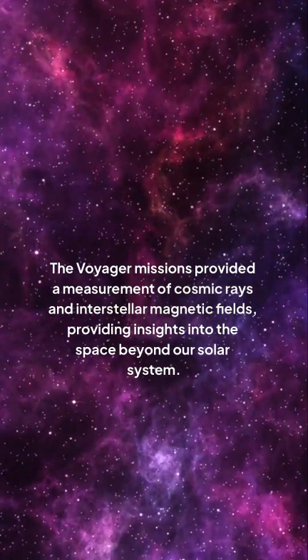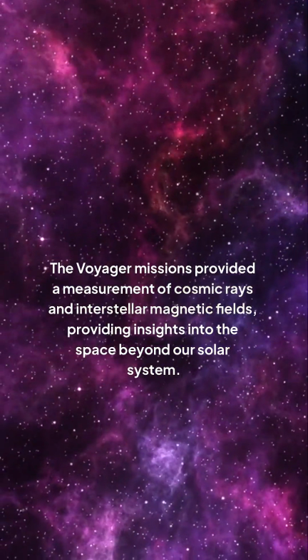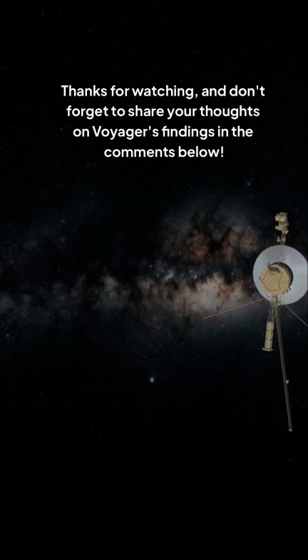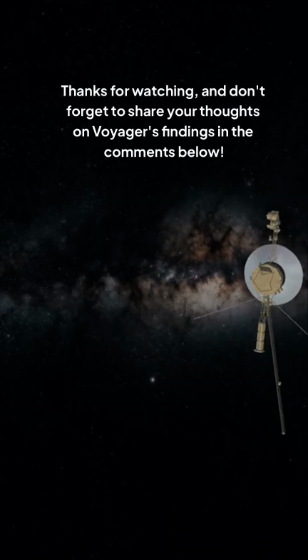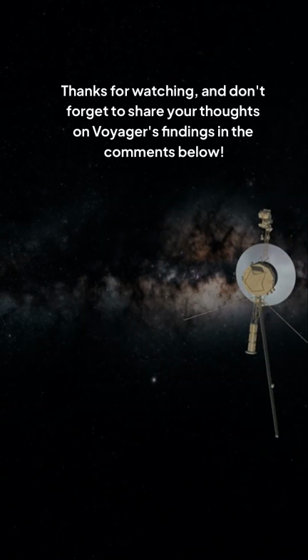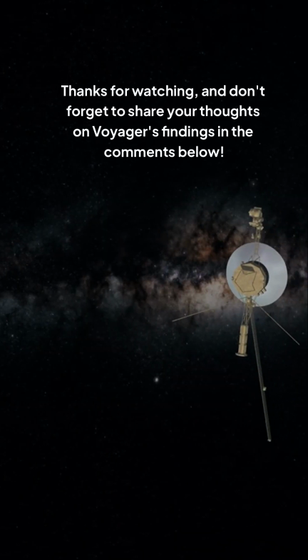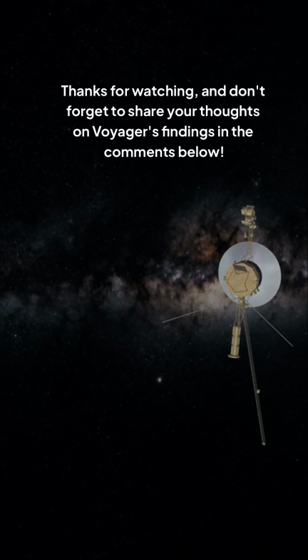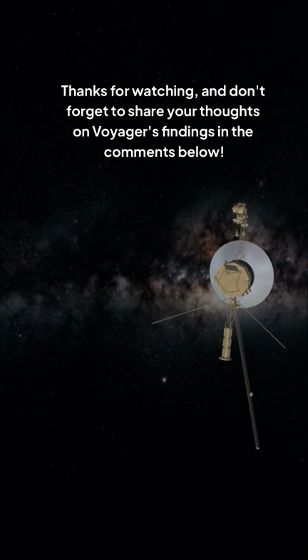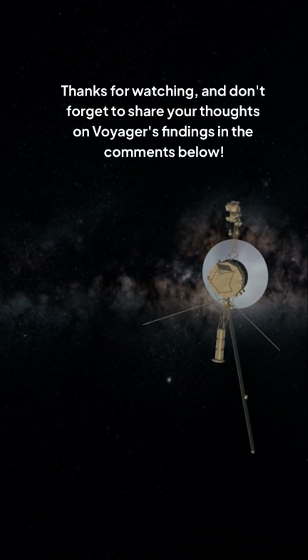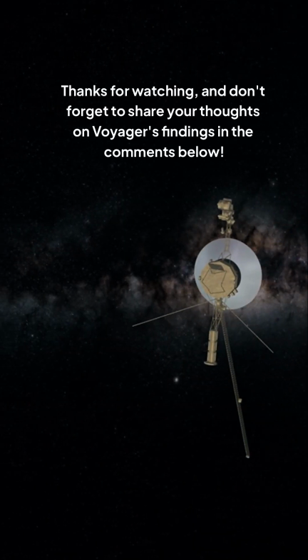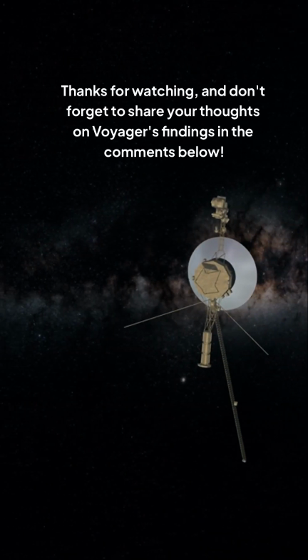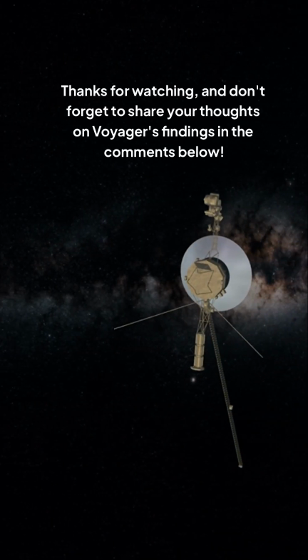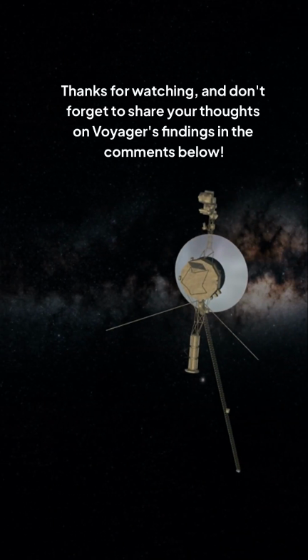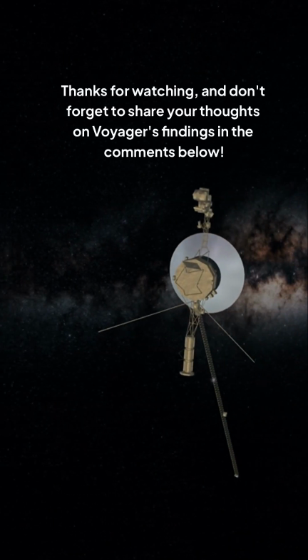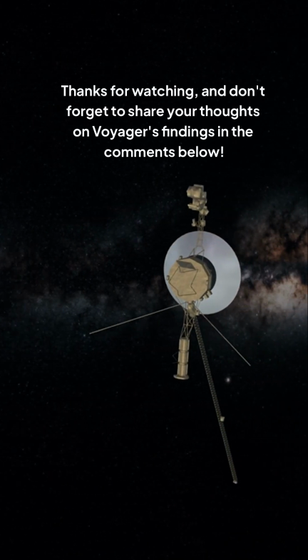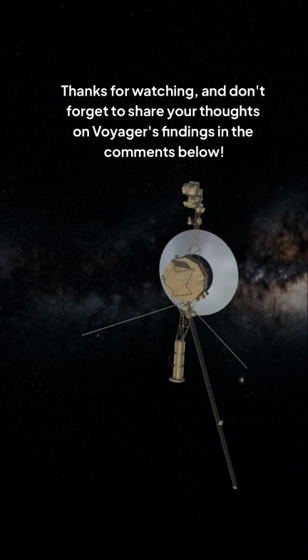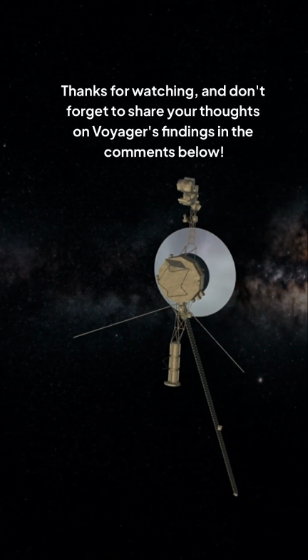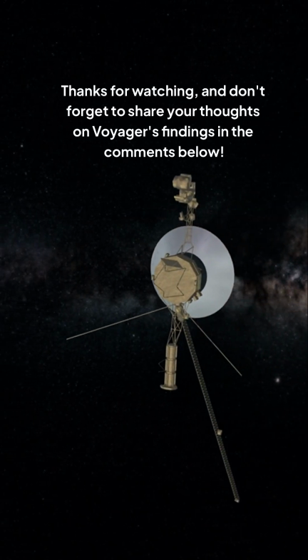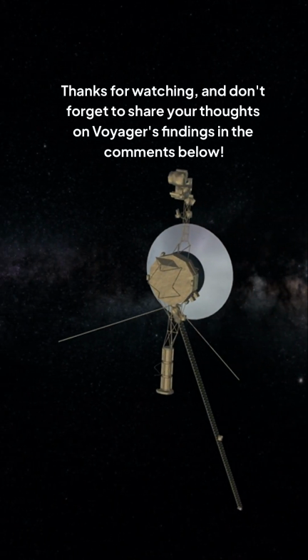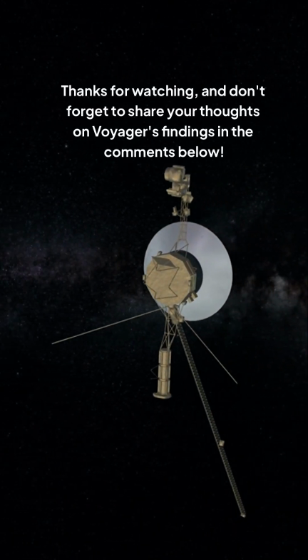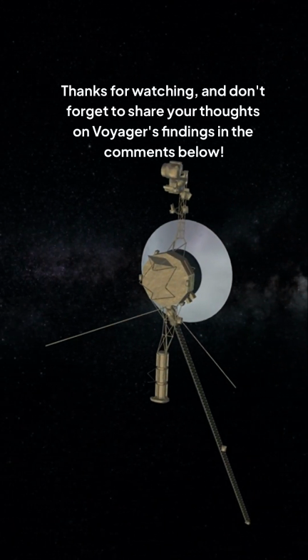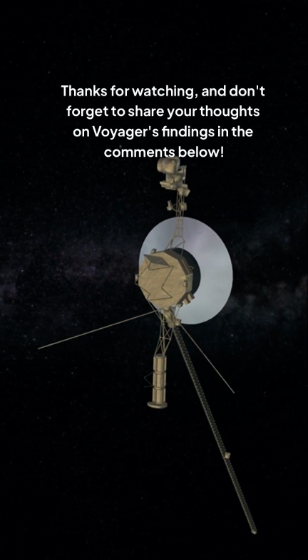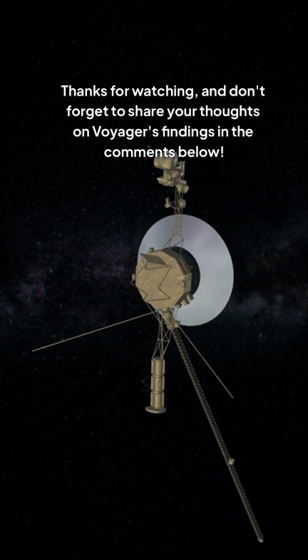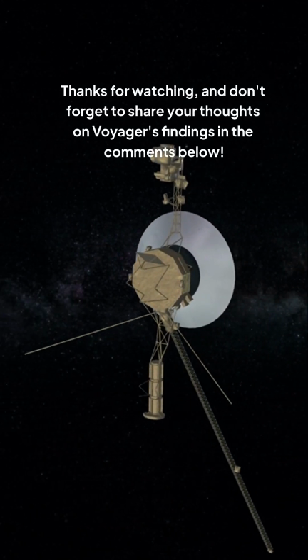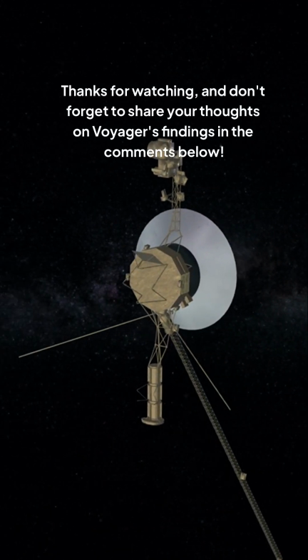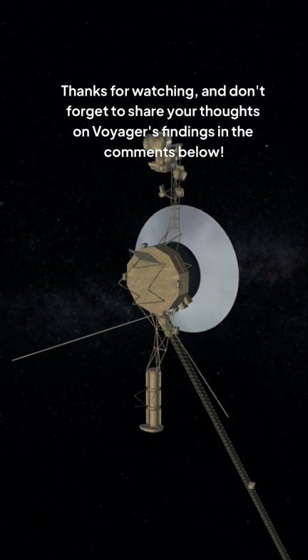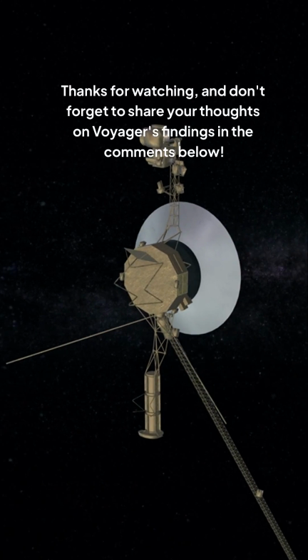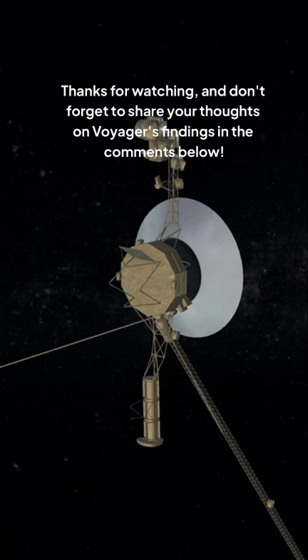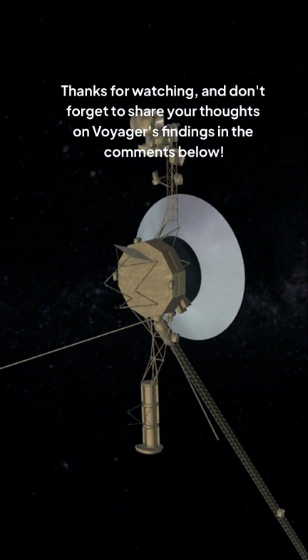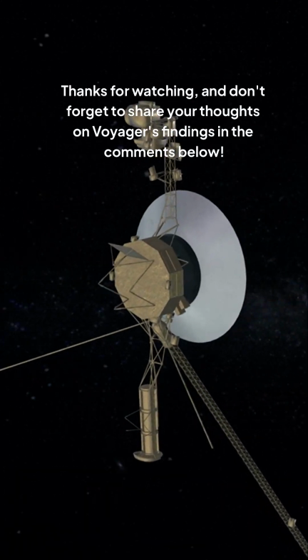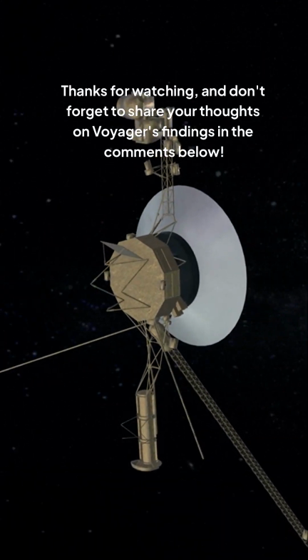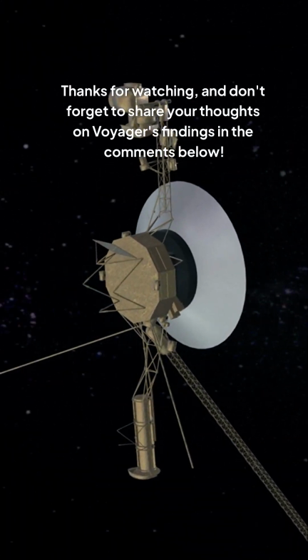Thanks for watching, and don't forget to share your thoughts on Voyager's findings in the comments below.